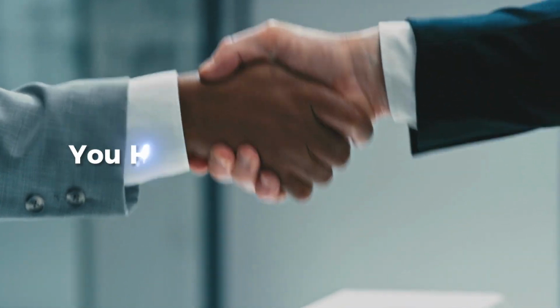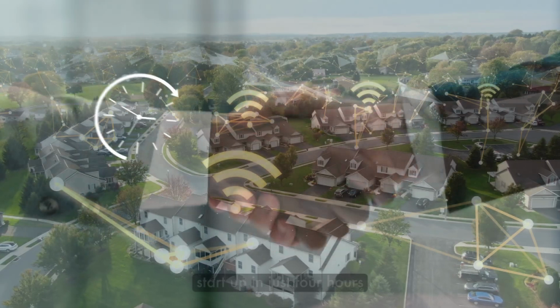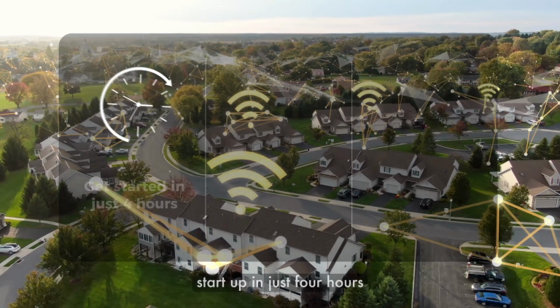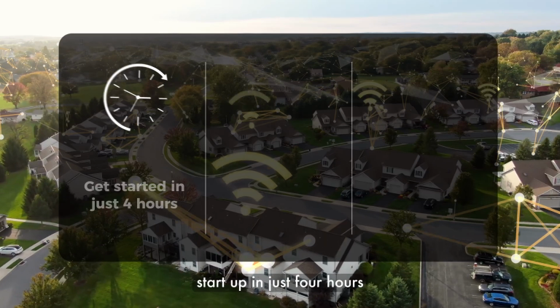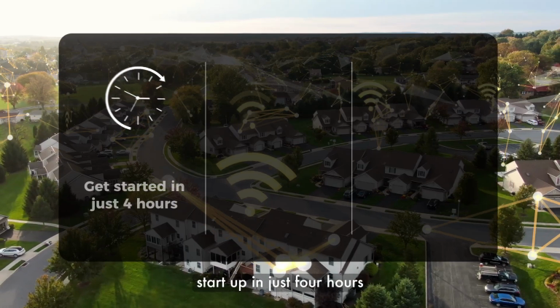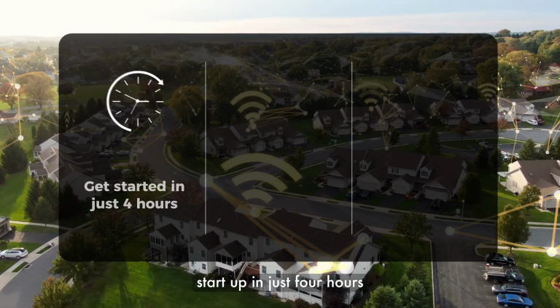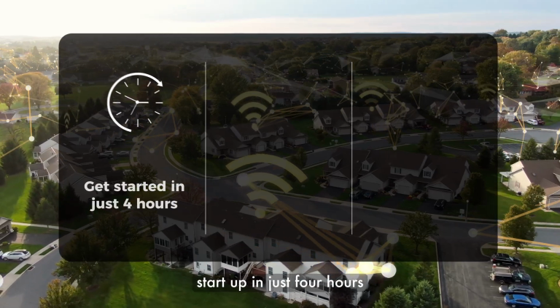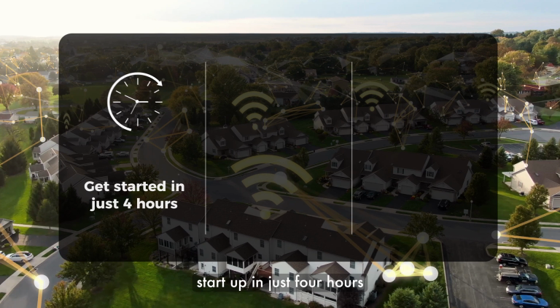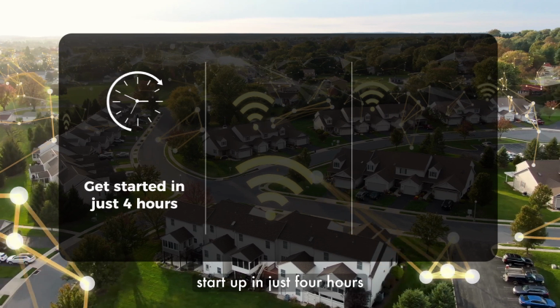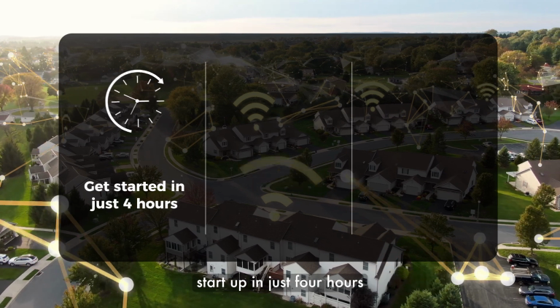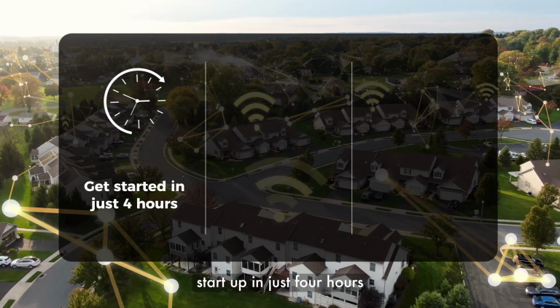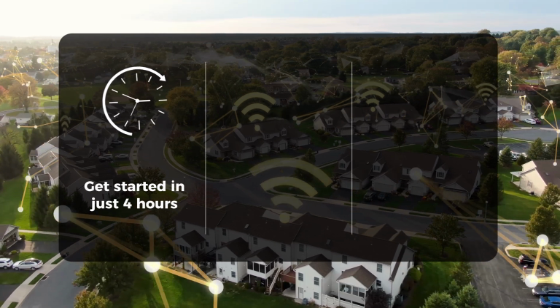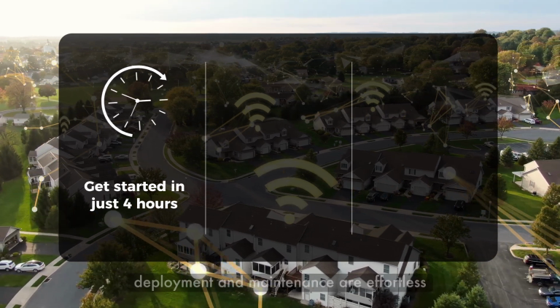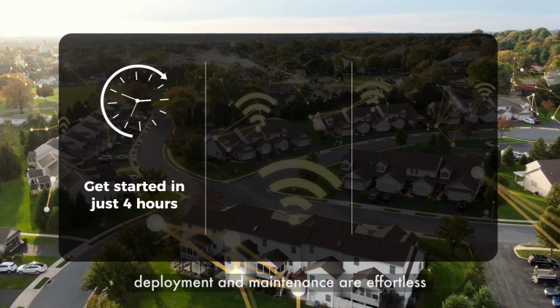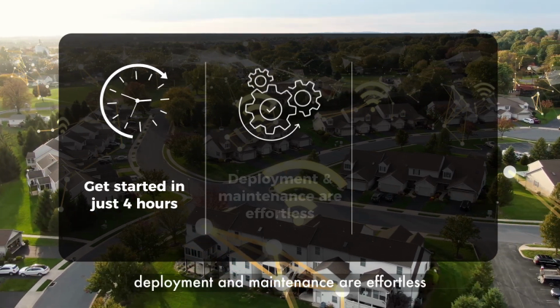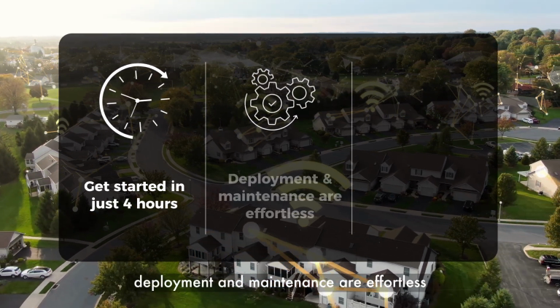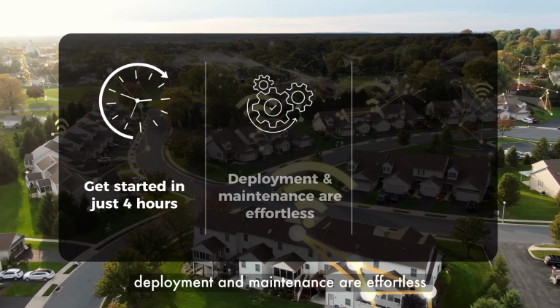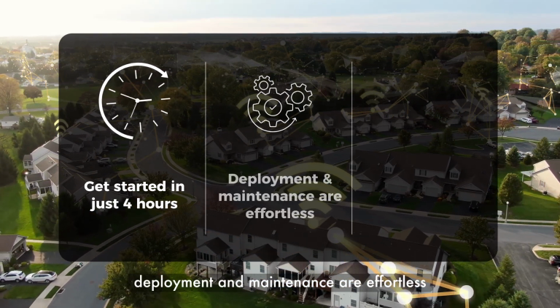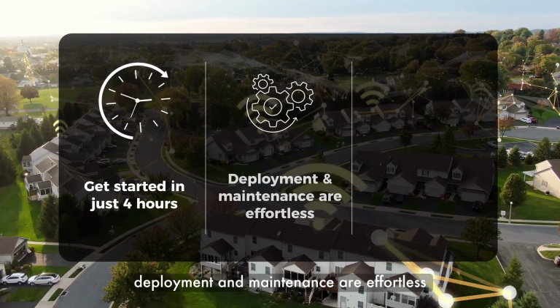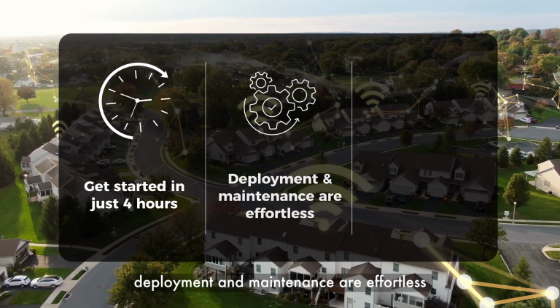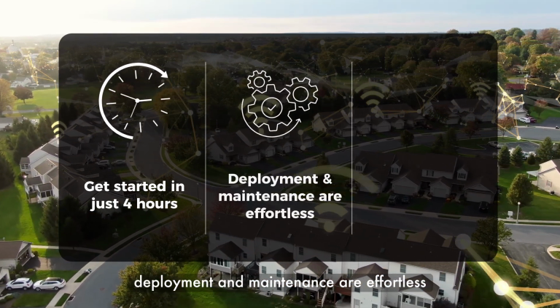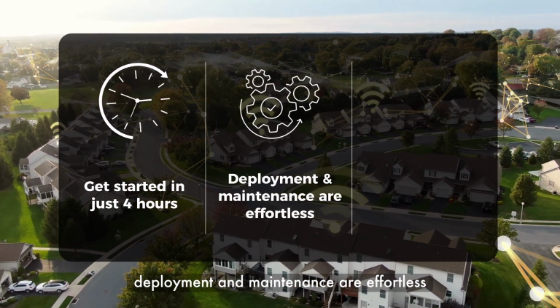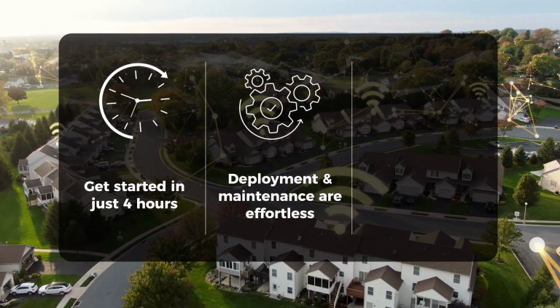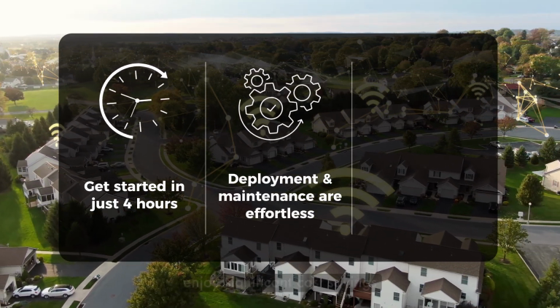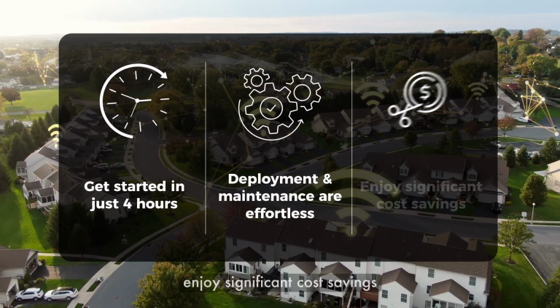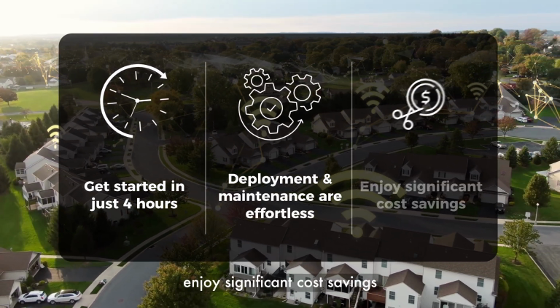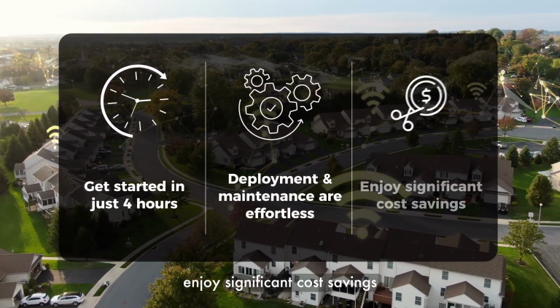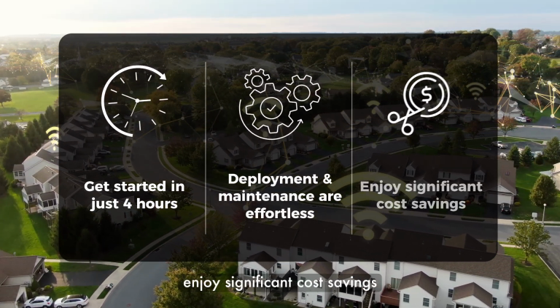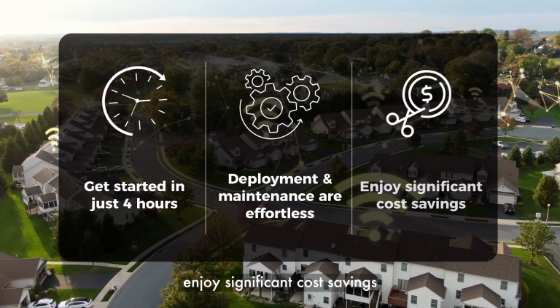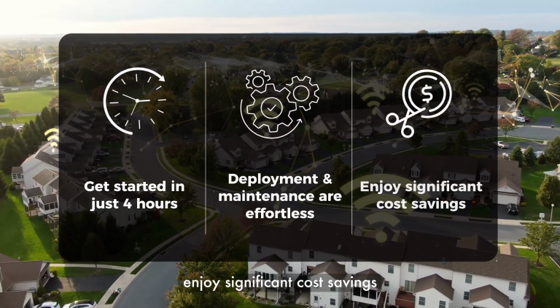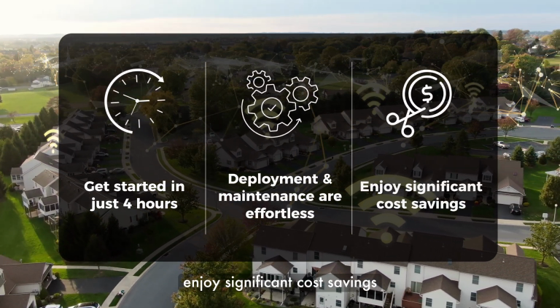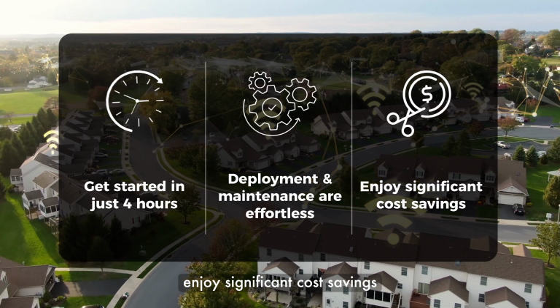Start up in just four hours. Deployment and maintenance are effortless. Enjoy significant cost savings.